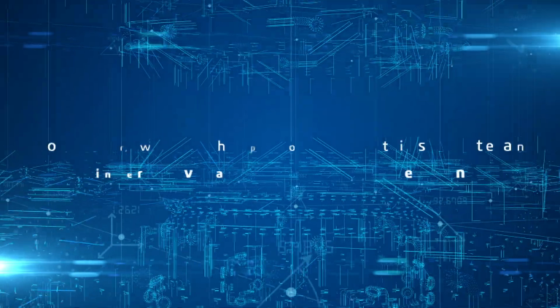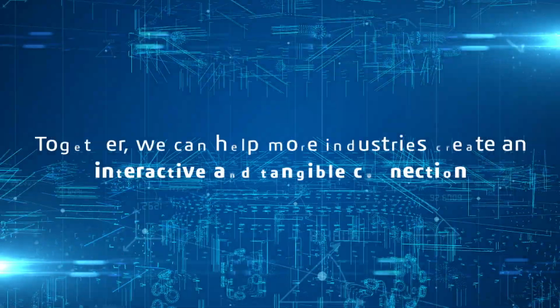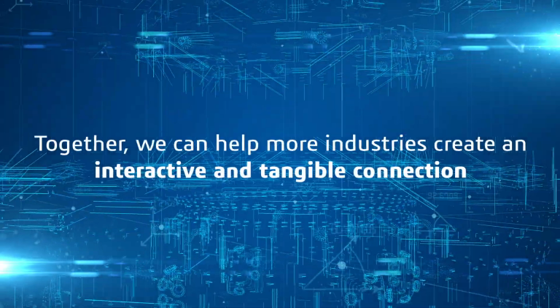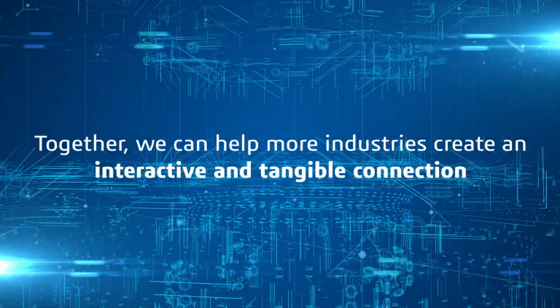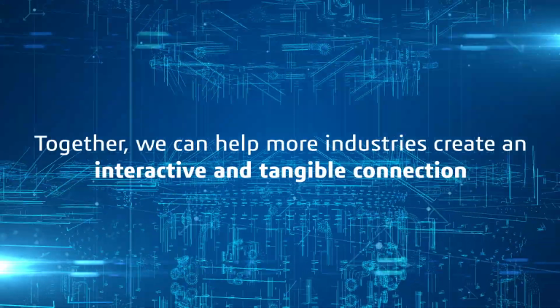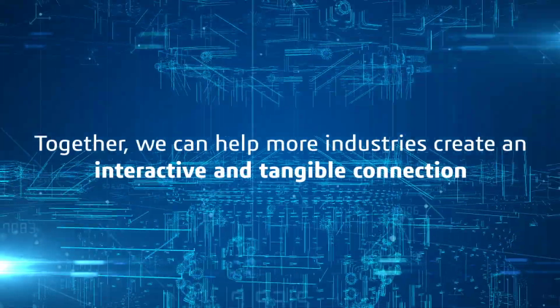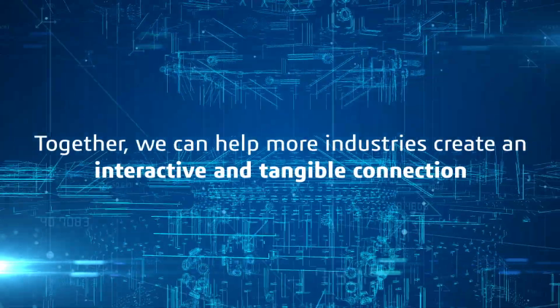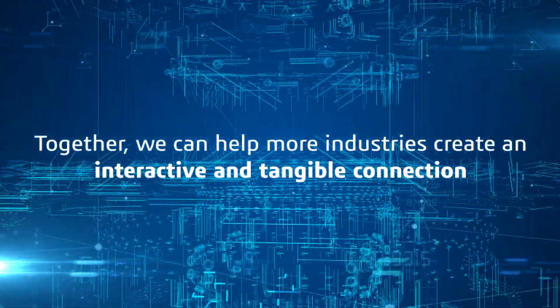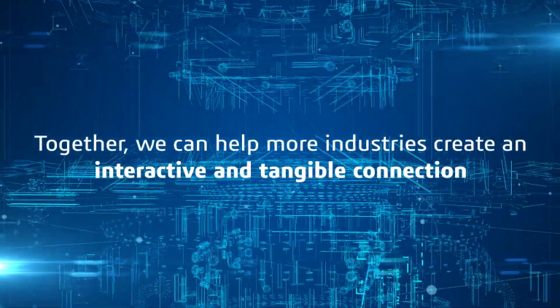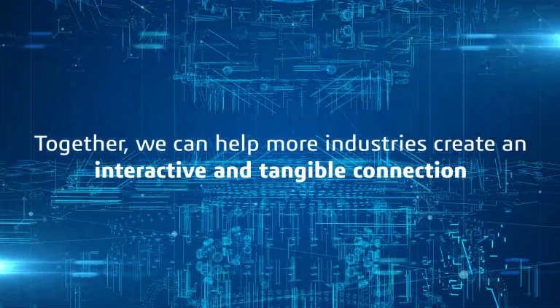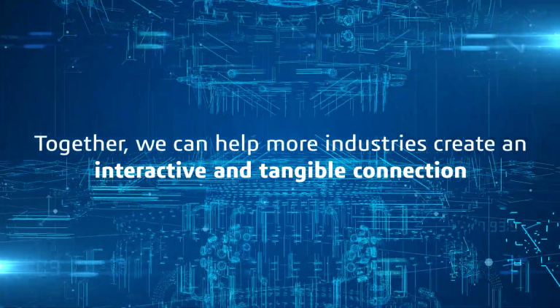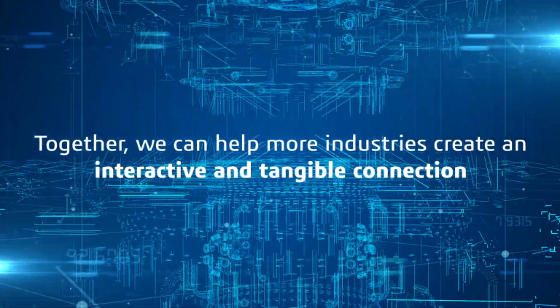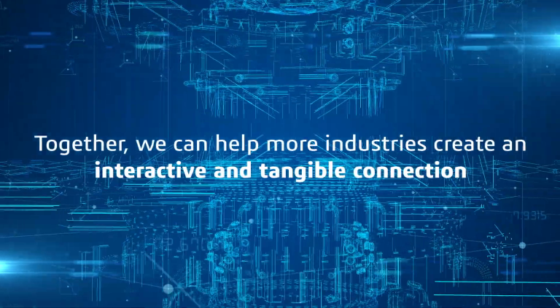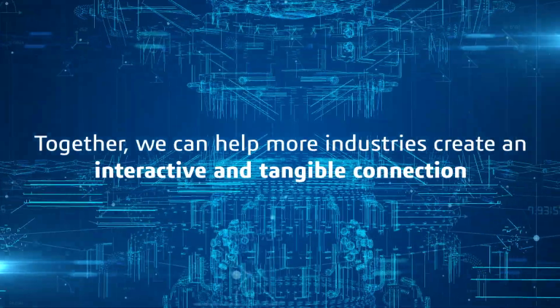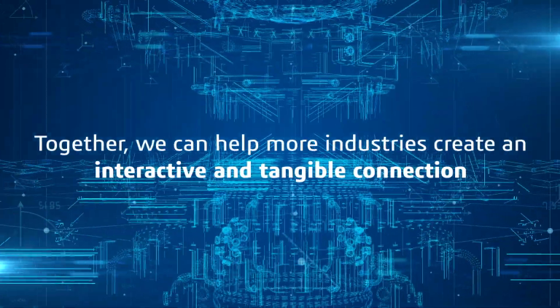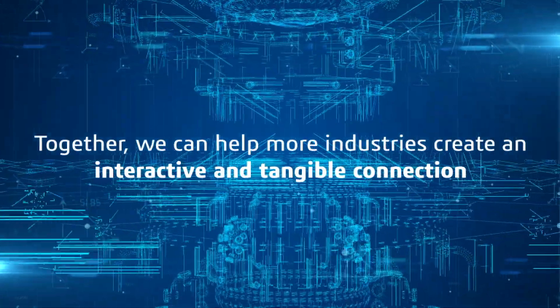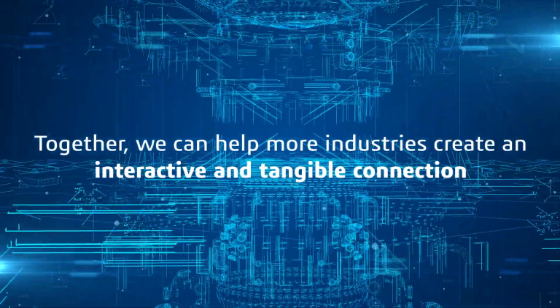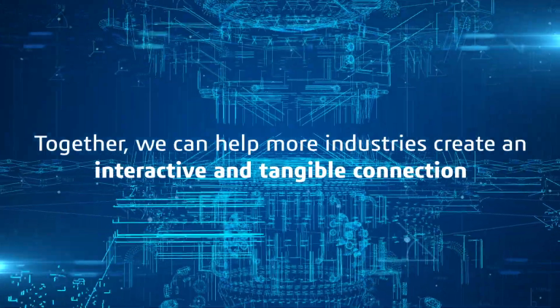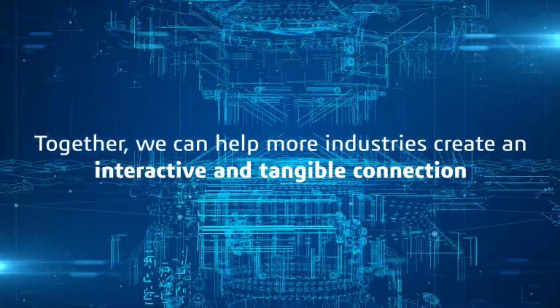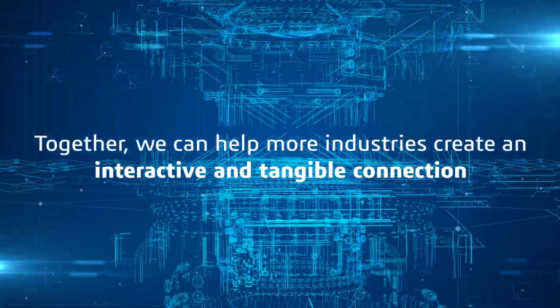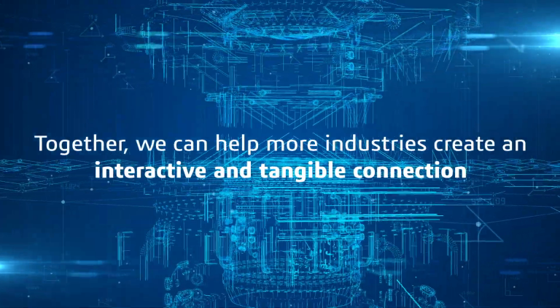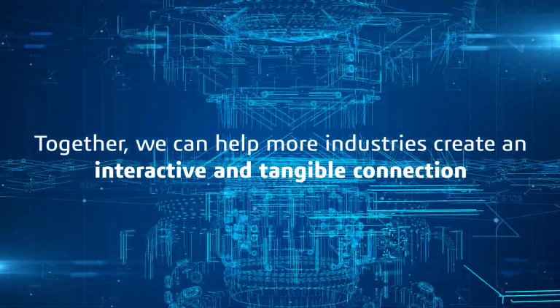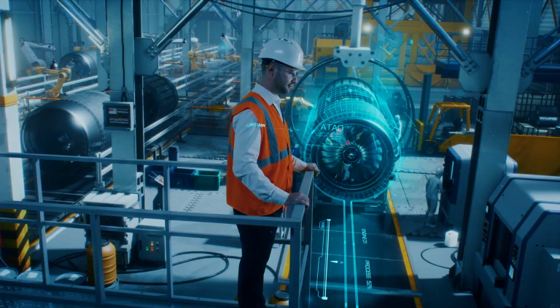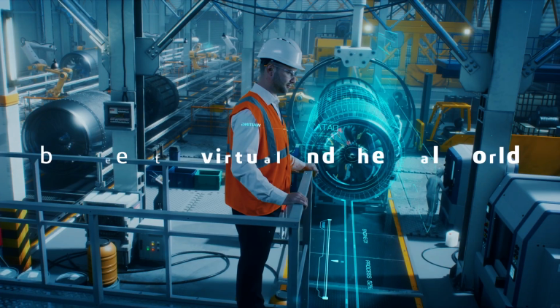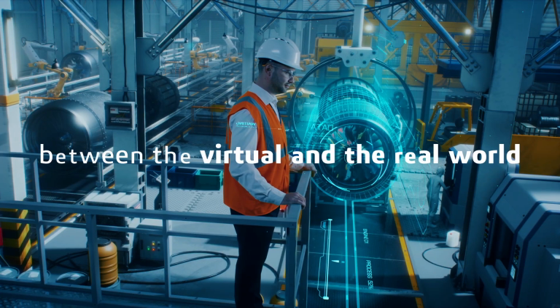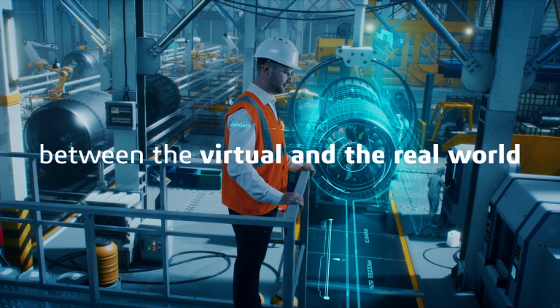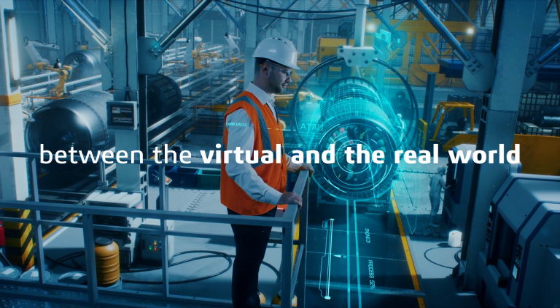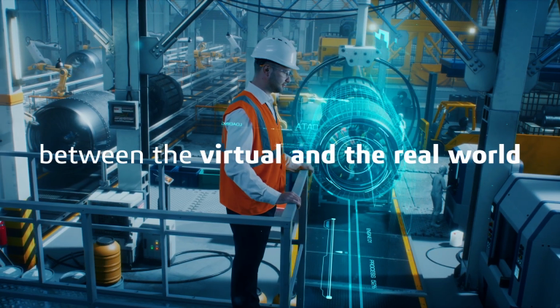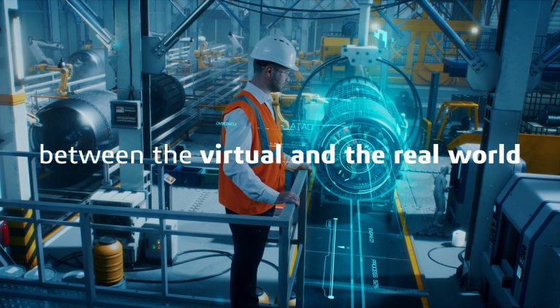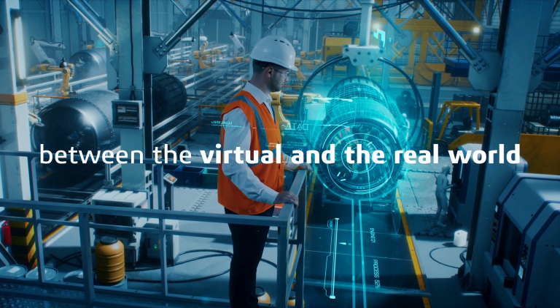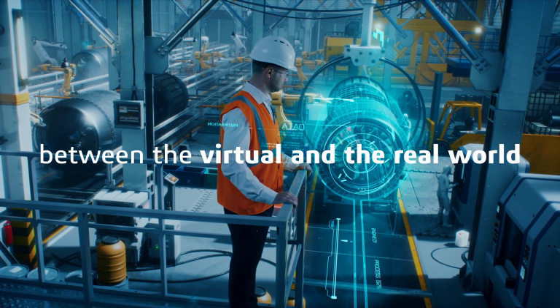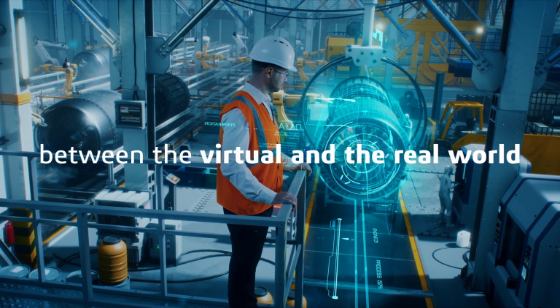Together, we can help more industries create an interactive and tangible connection between the virtual world and the real world.